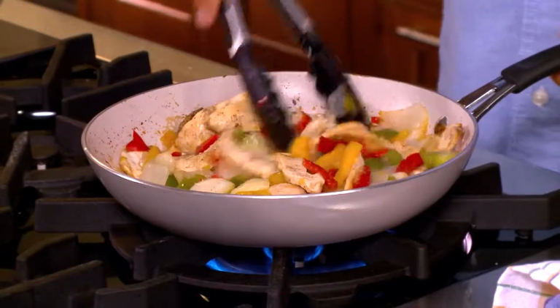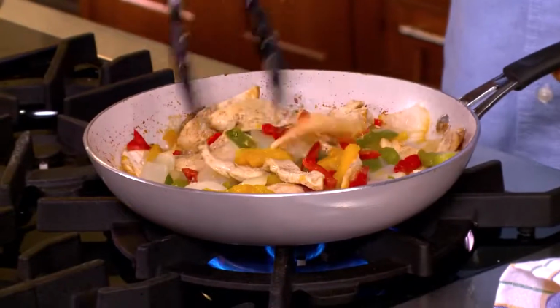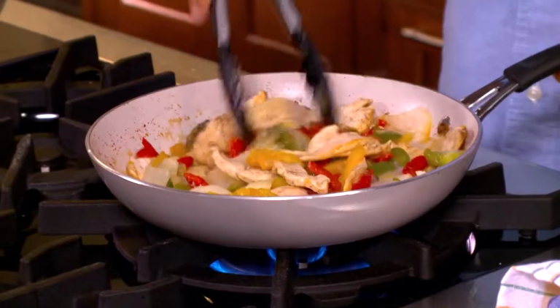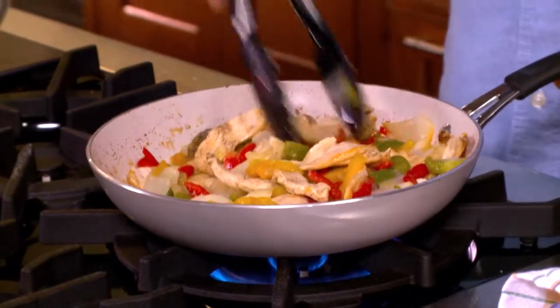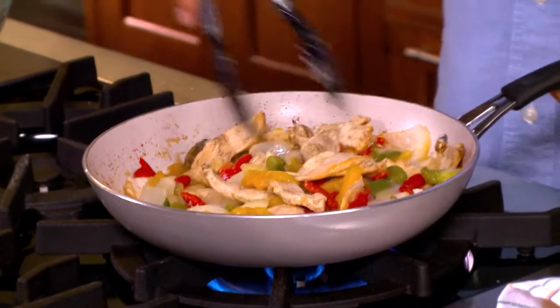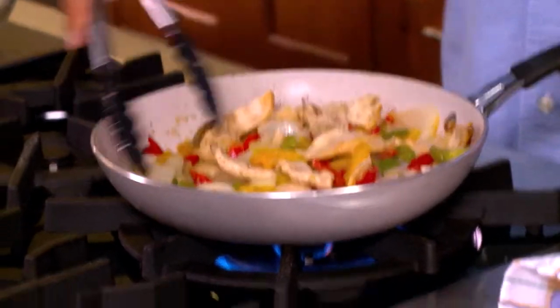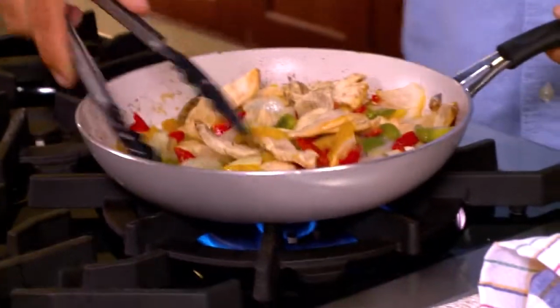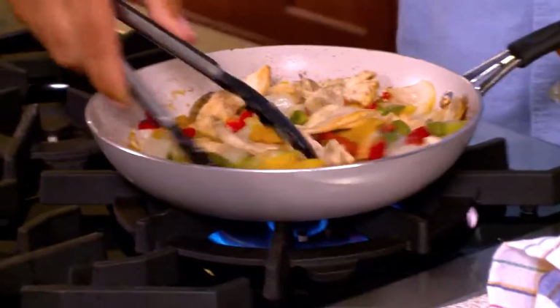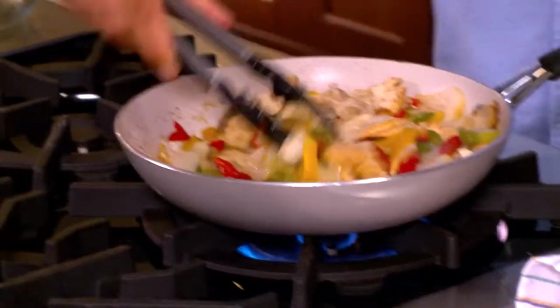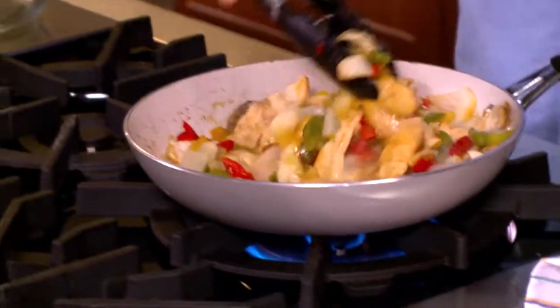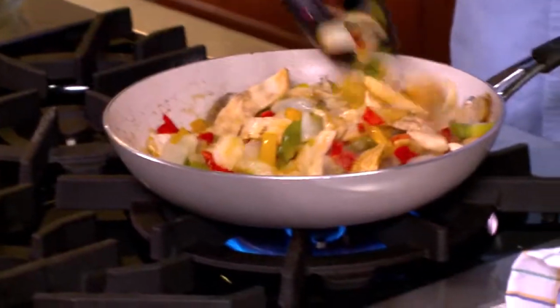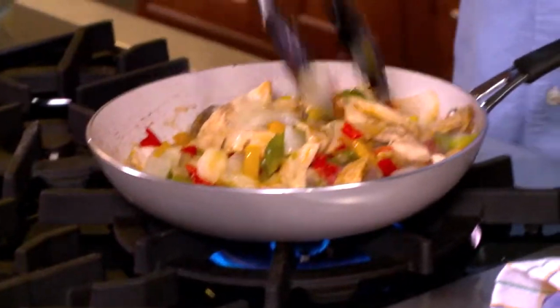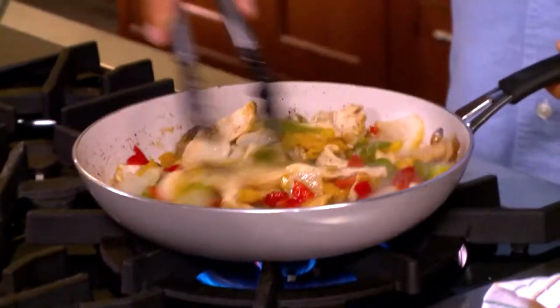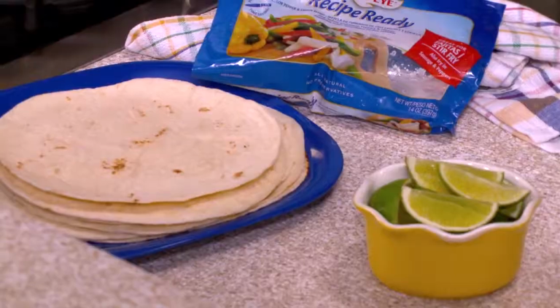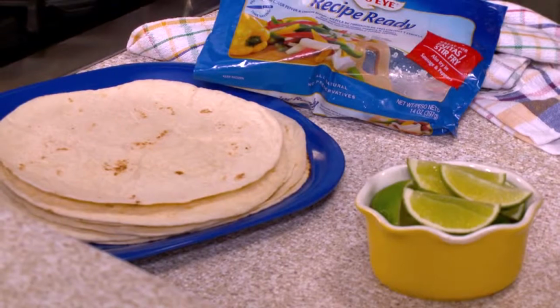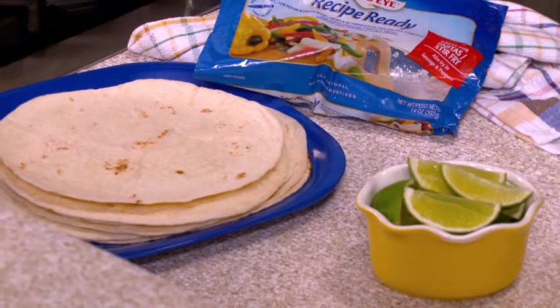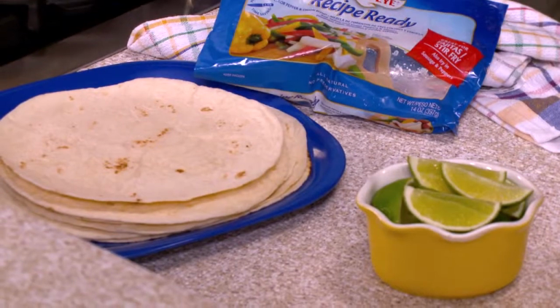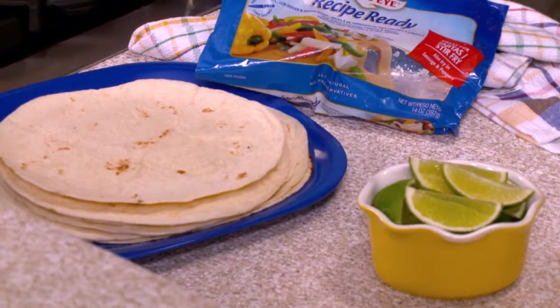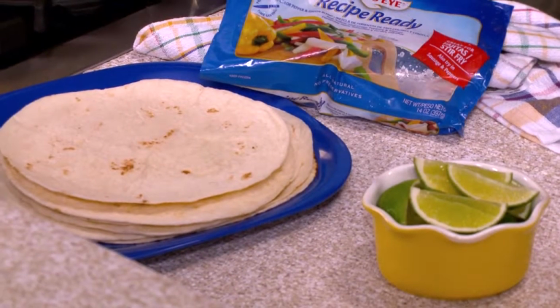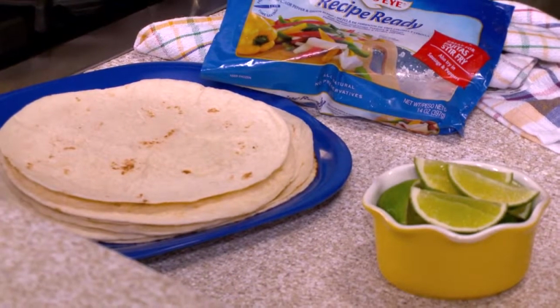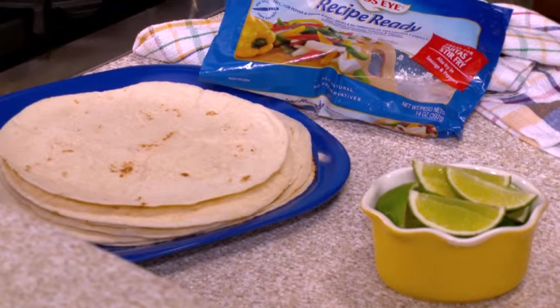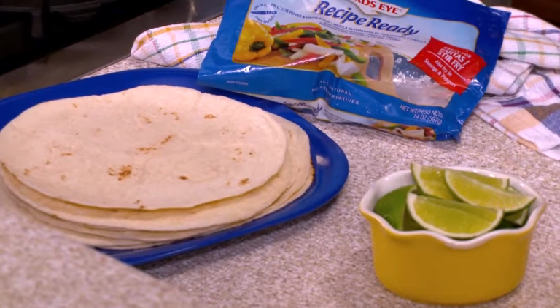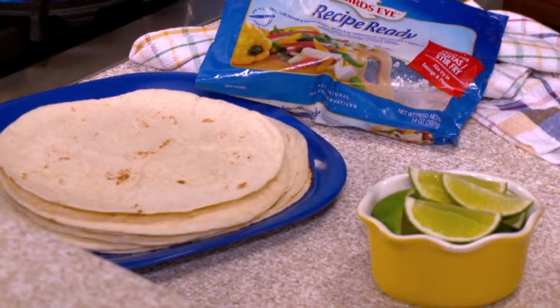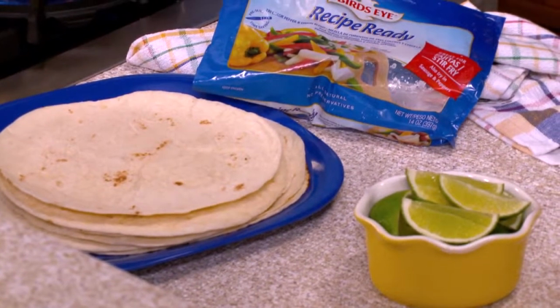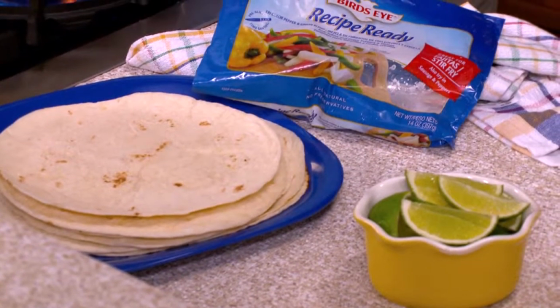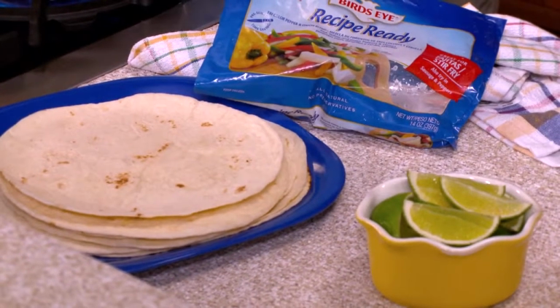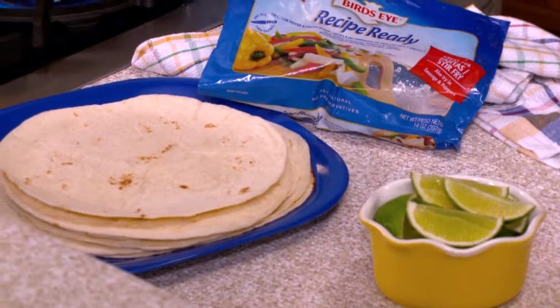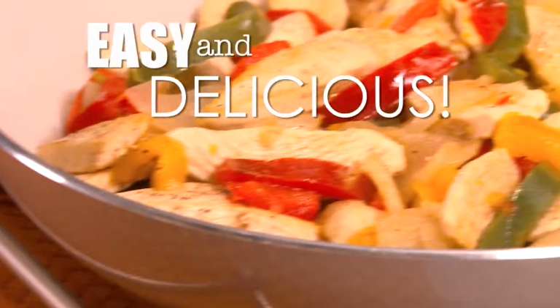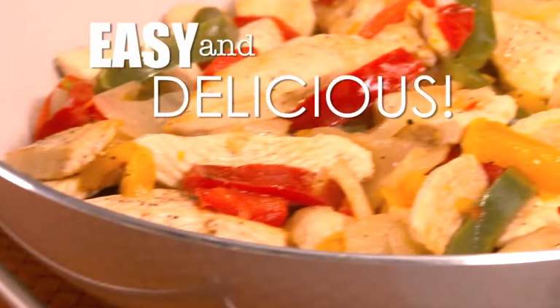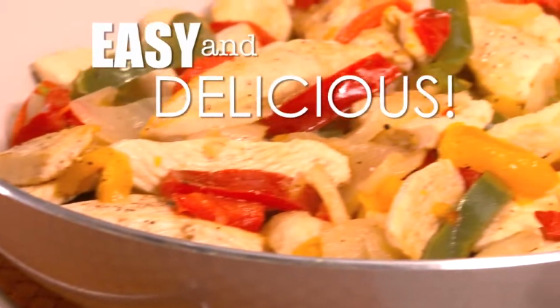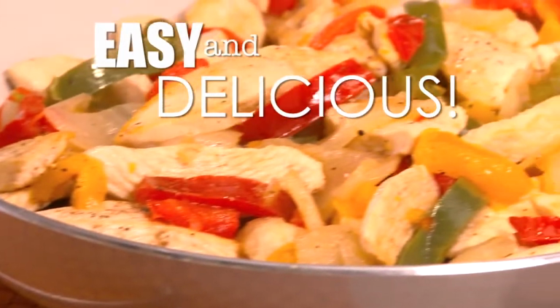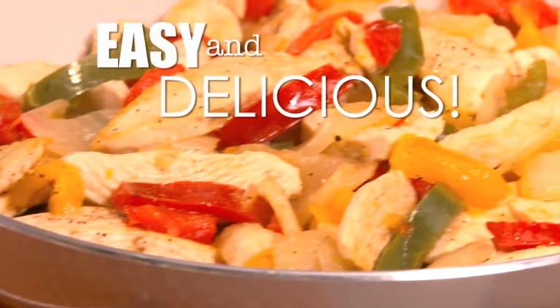Five minutes is up. Dinner is ready. Get your tortillas, a little bit of lime, and dinner is served.